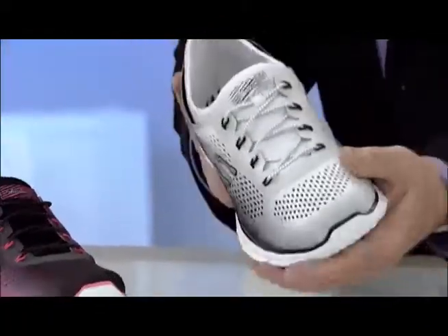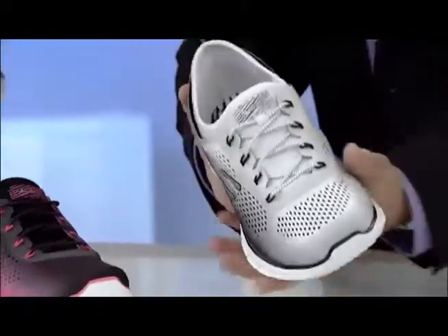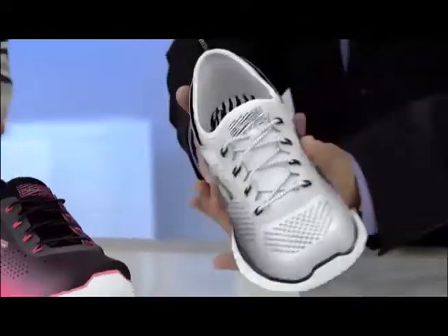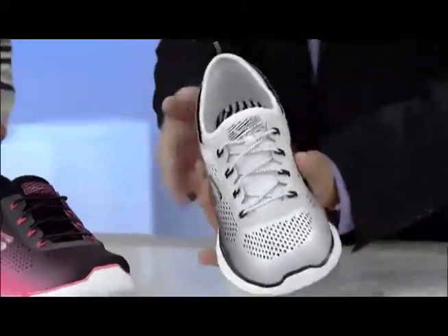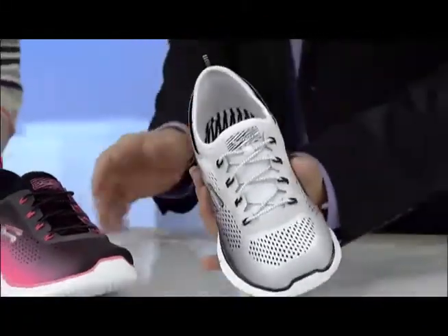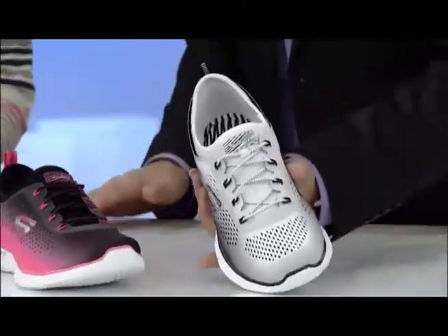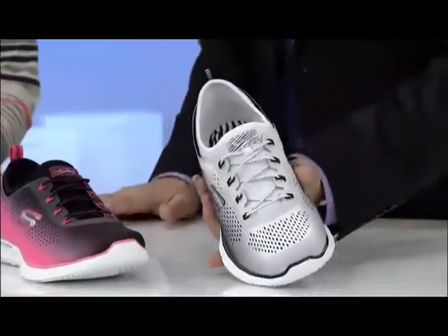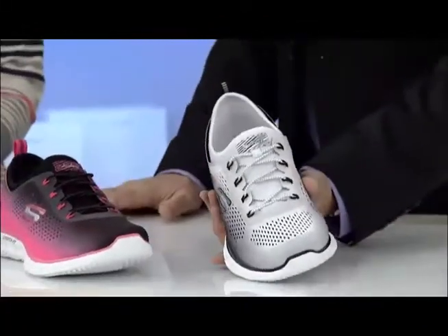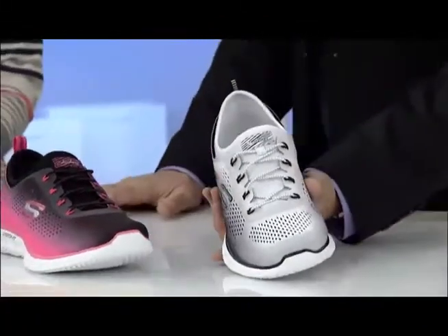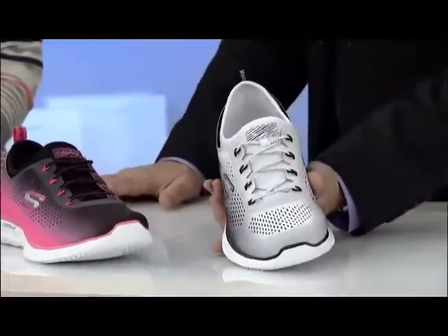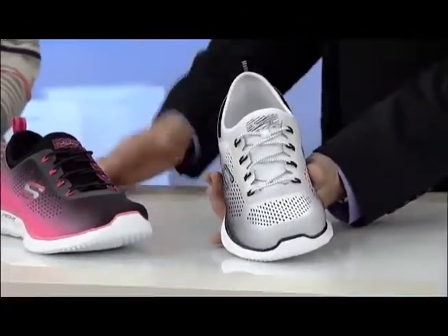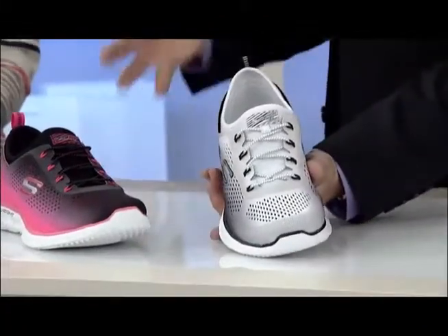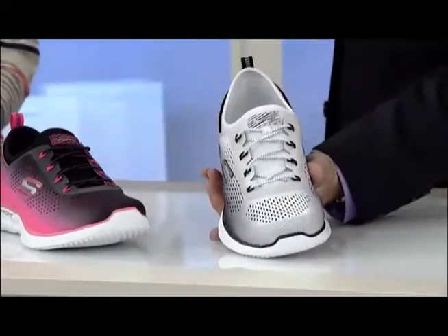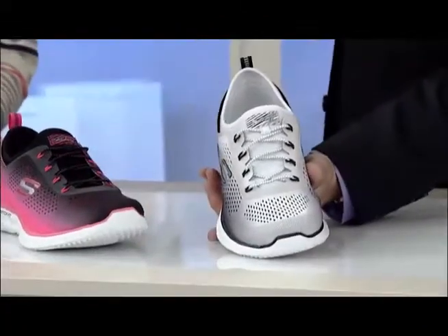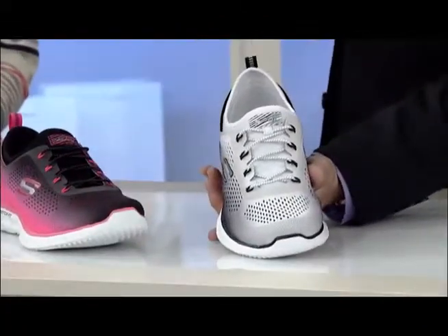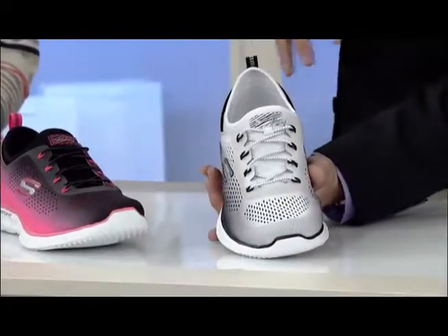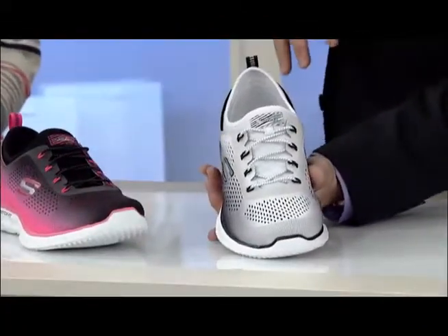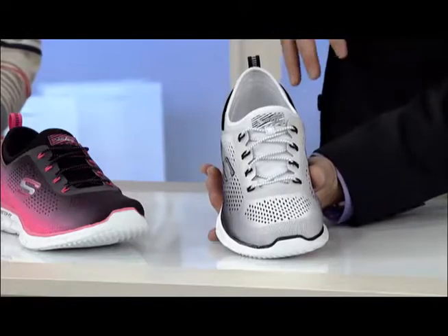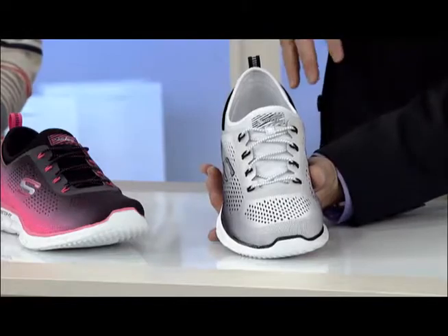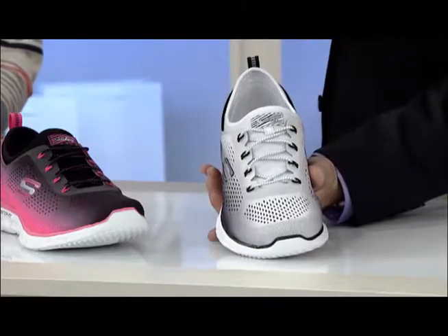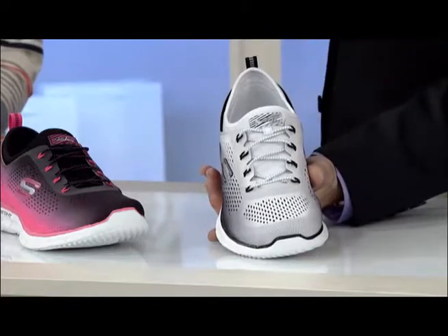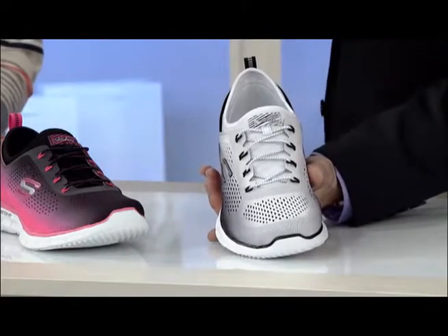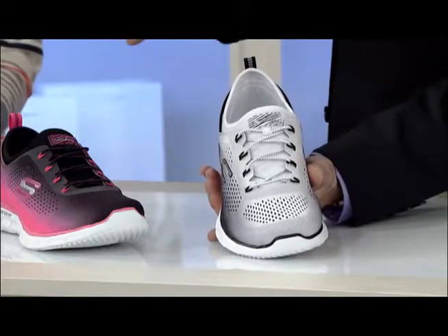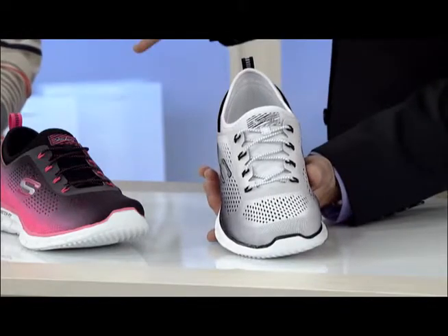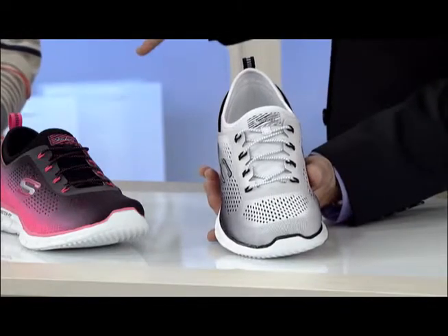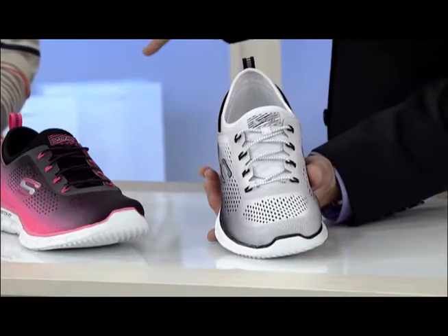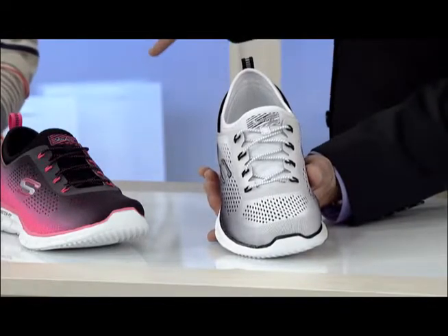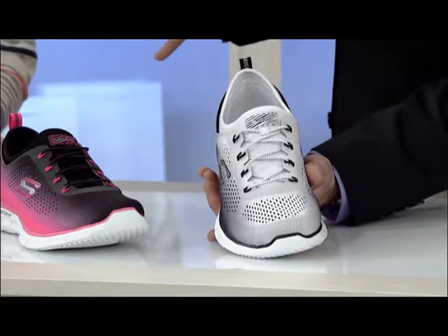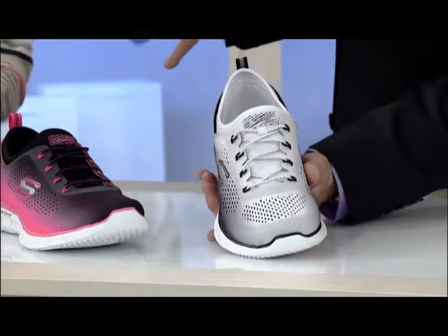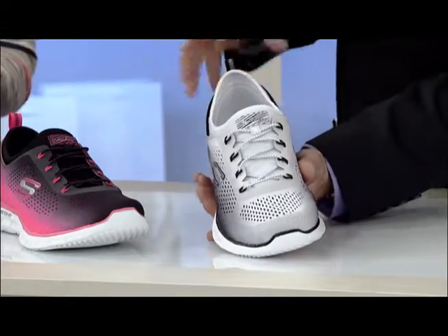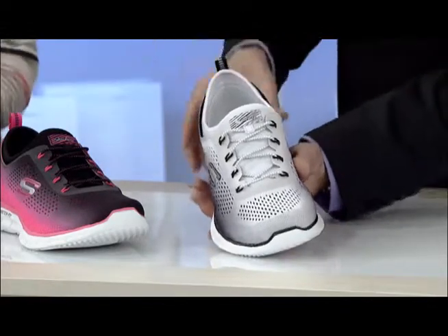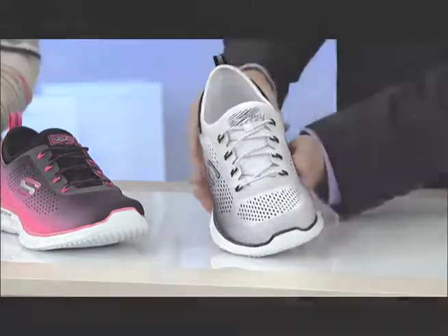Now sizing here — if you're a half size, go half a size down, or just keep your size. Keep your size.